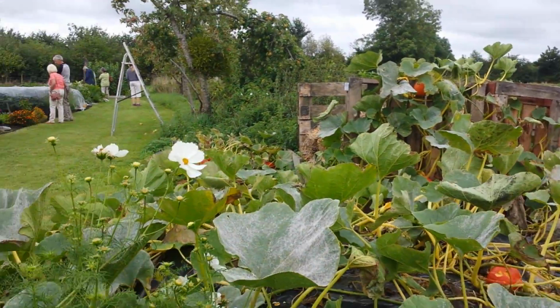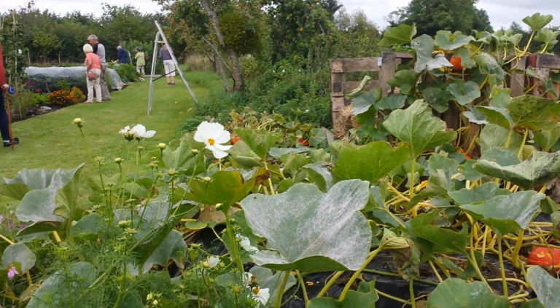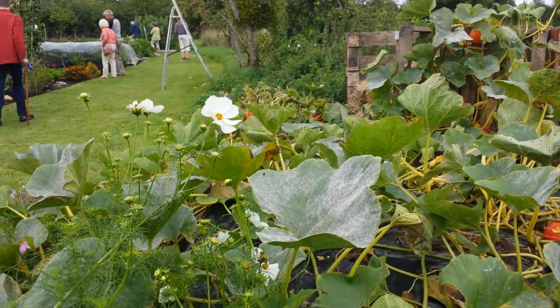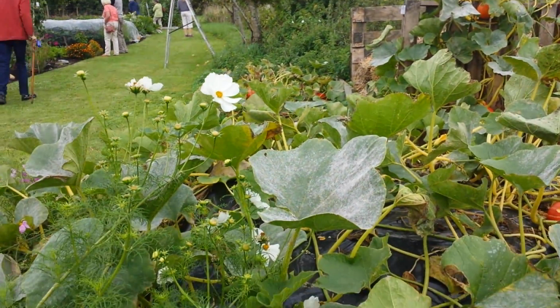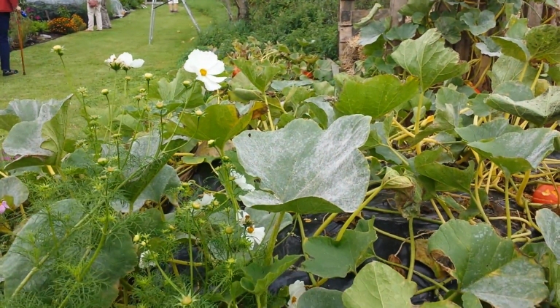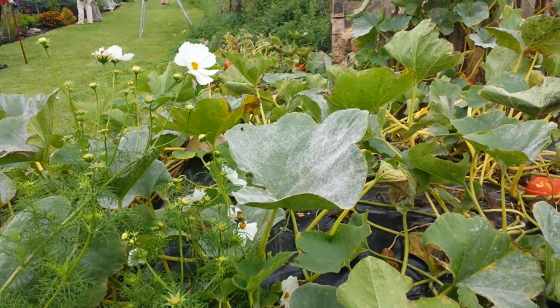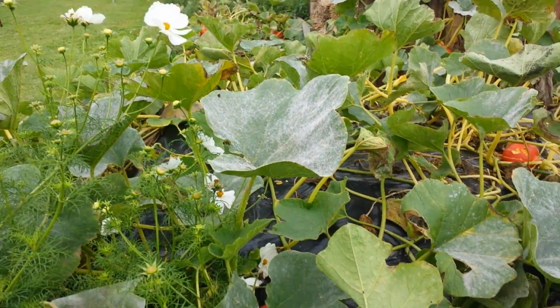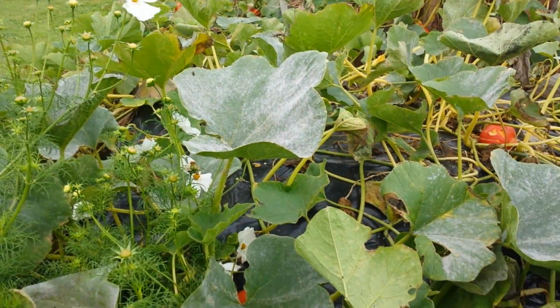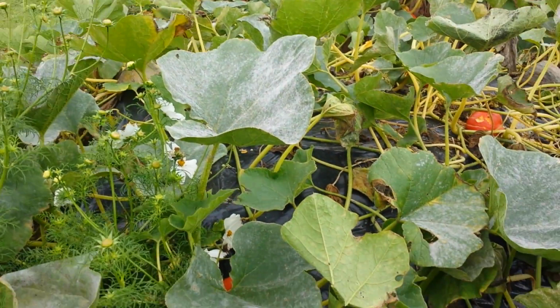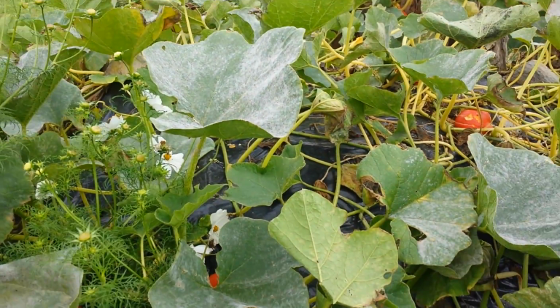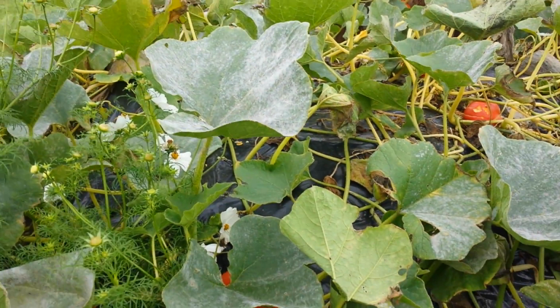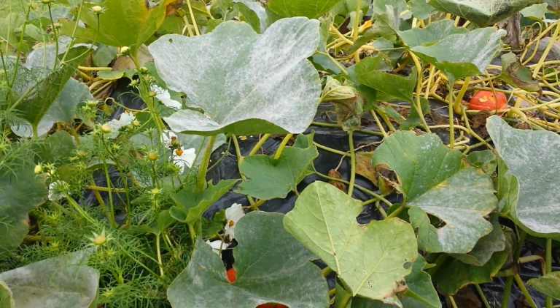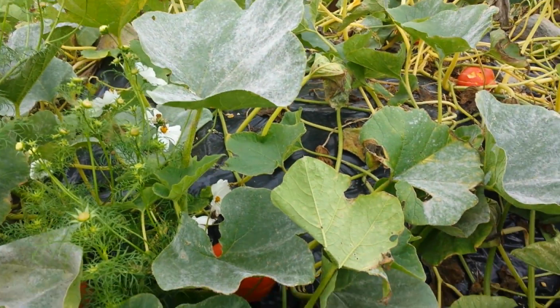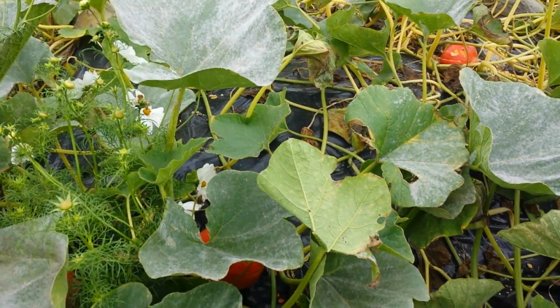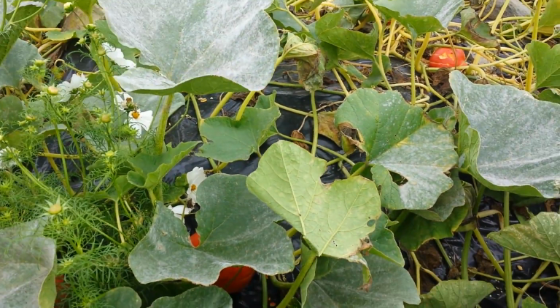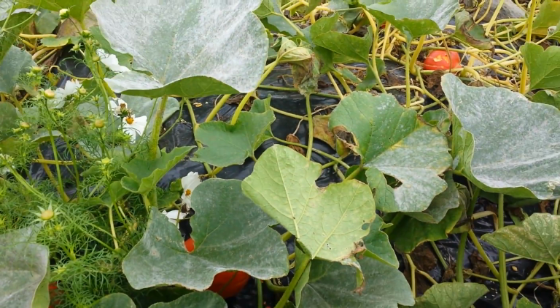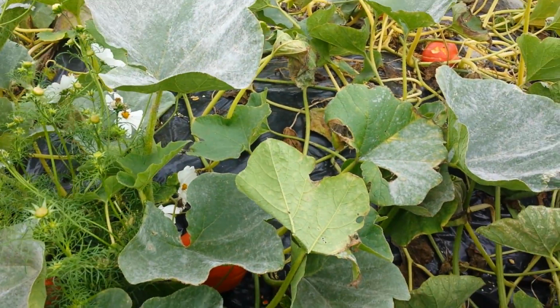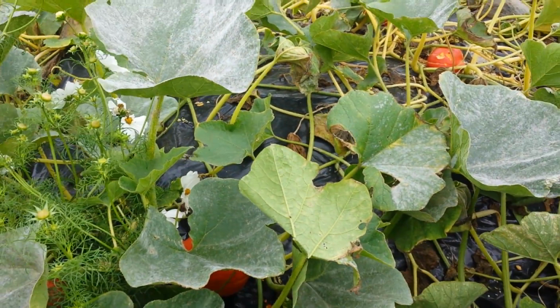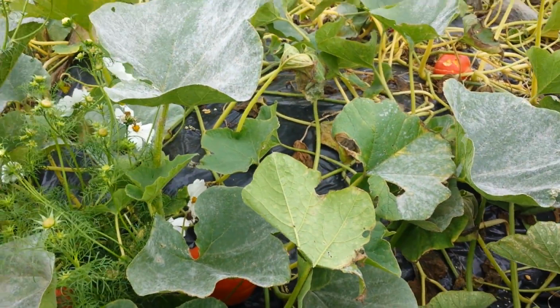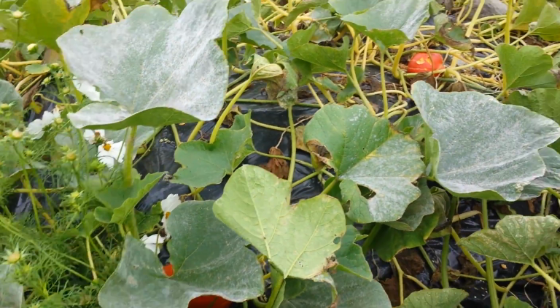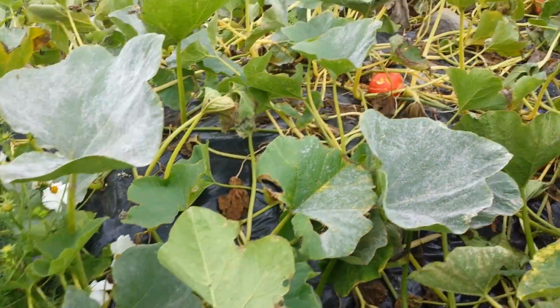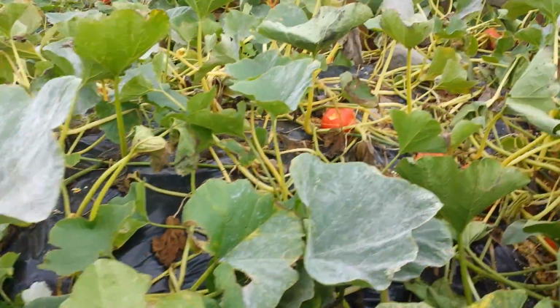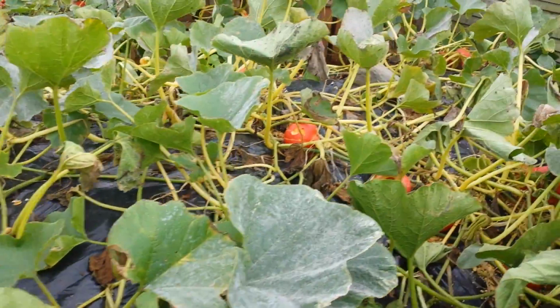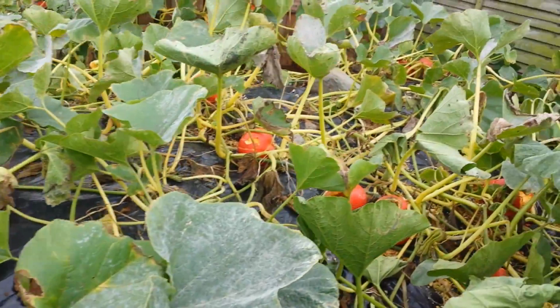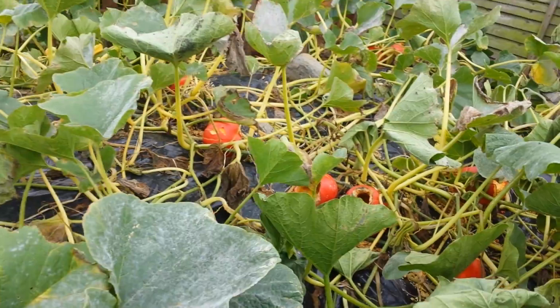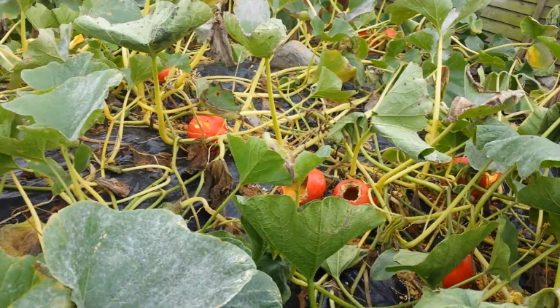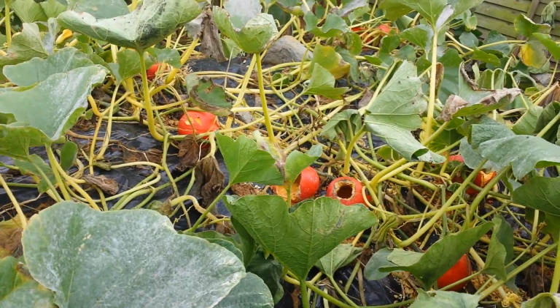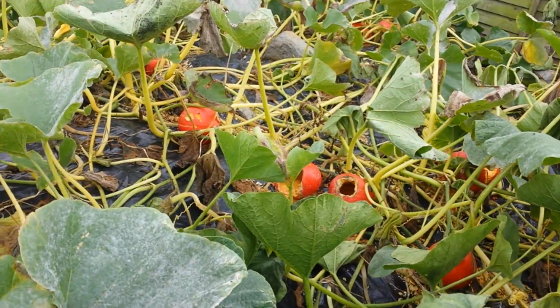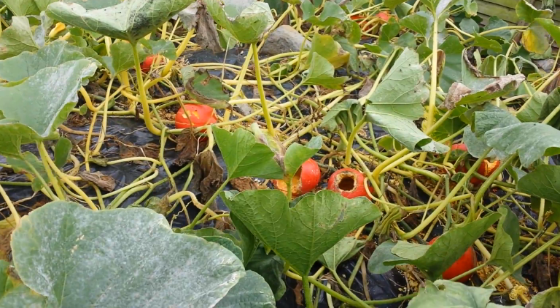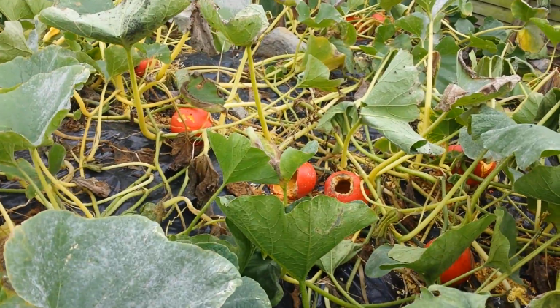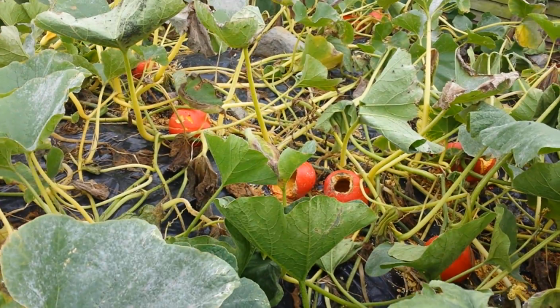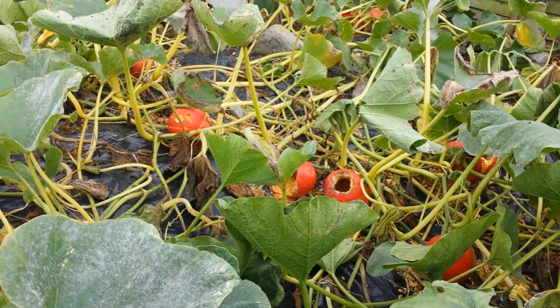So, the good old reliable, which would be curry. Some of them damaged by the birds, it seems.